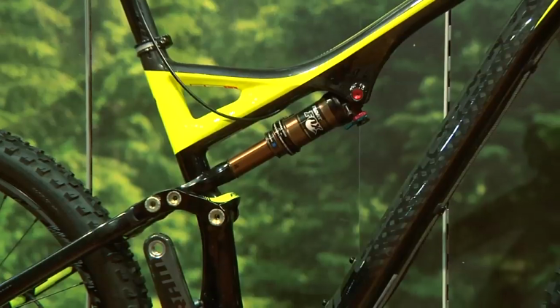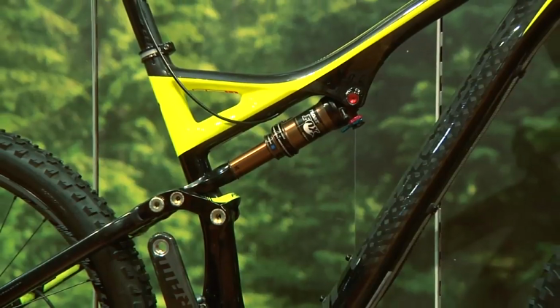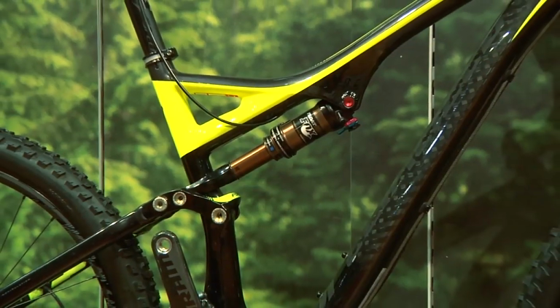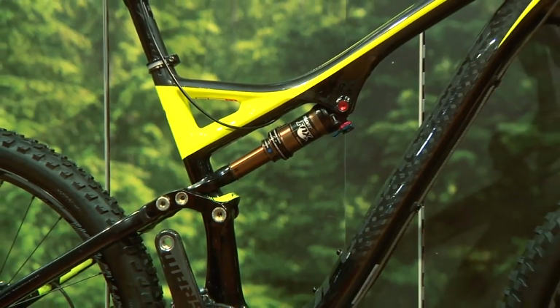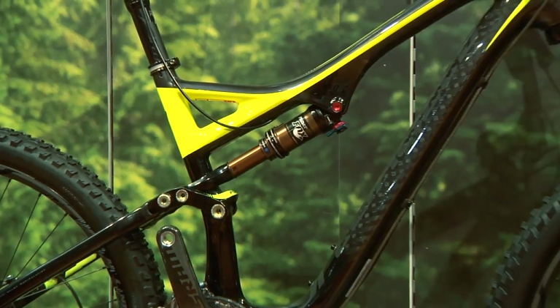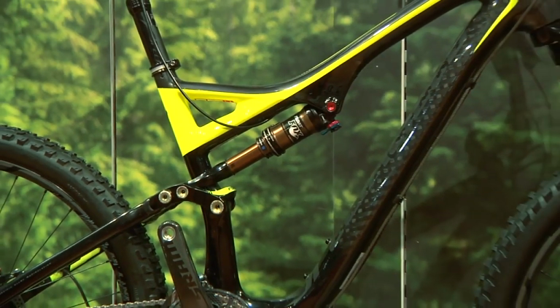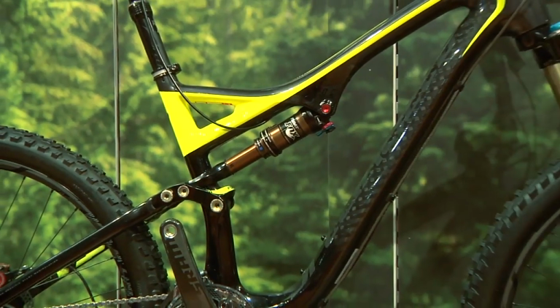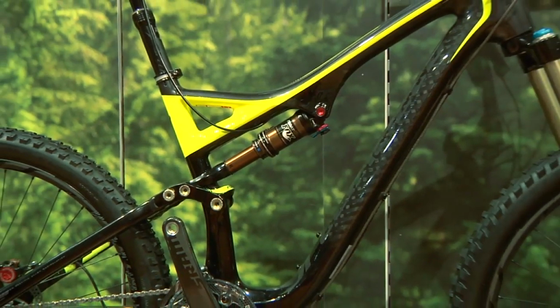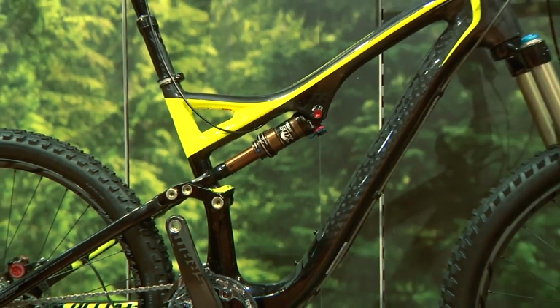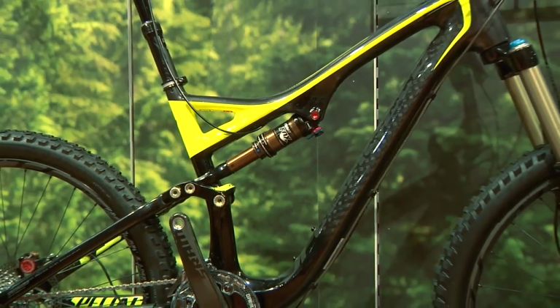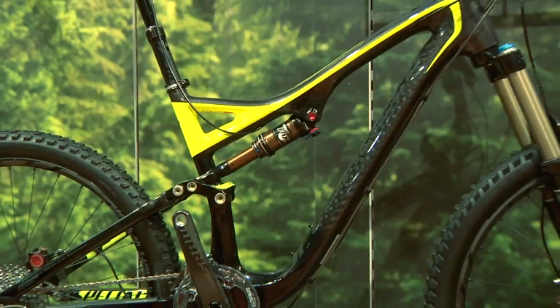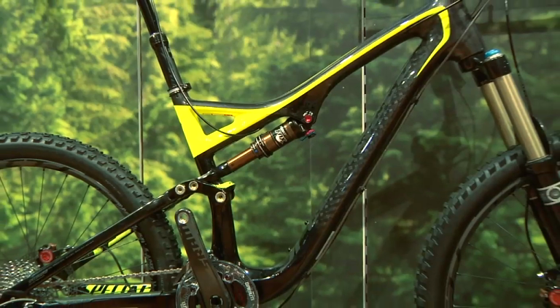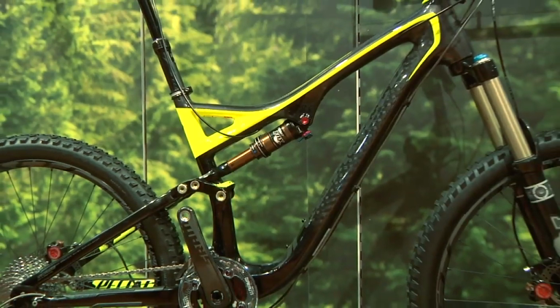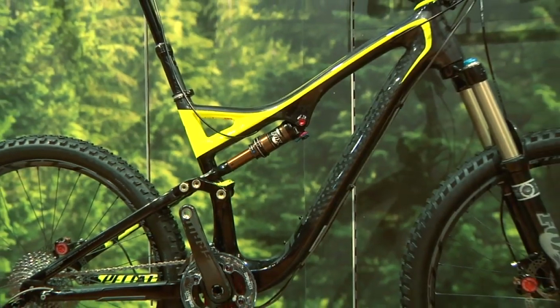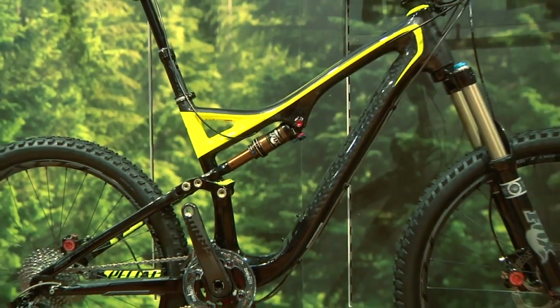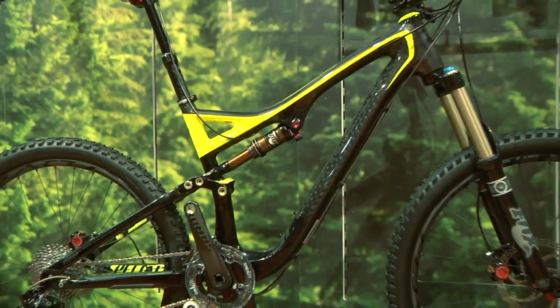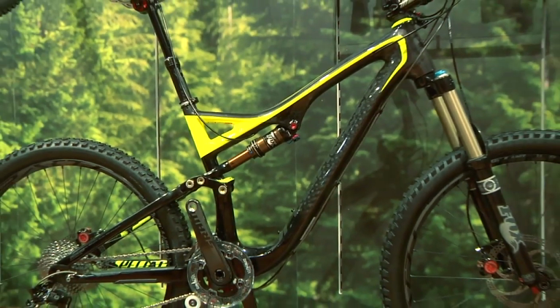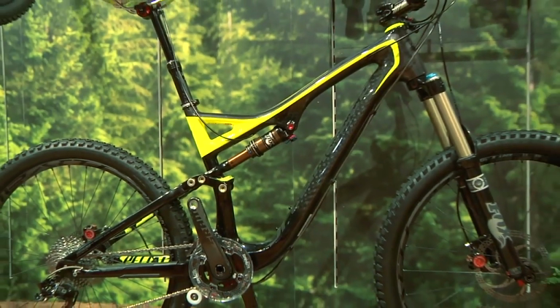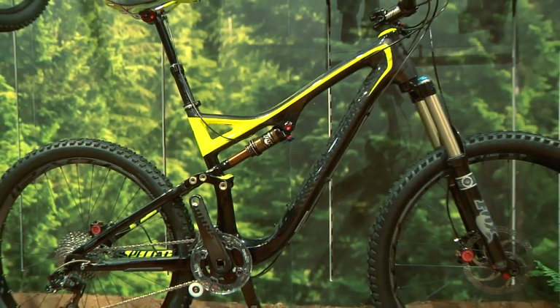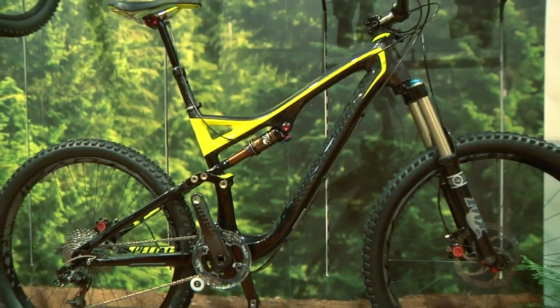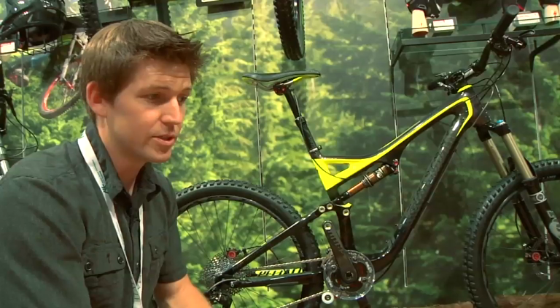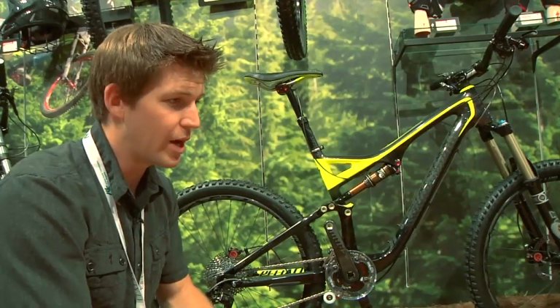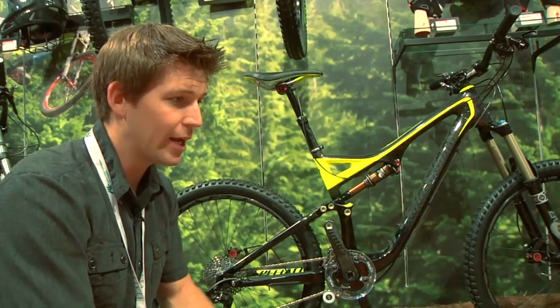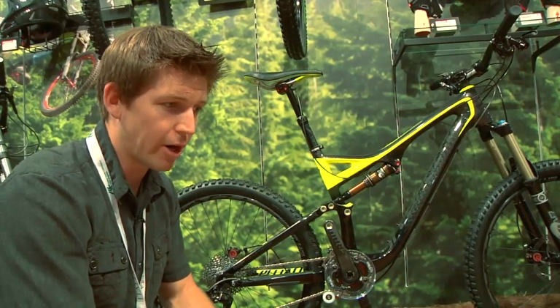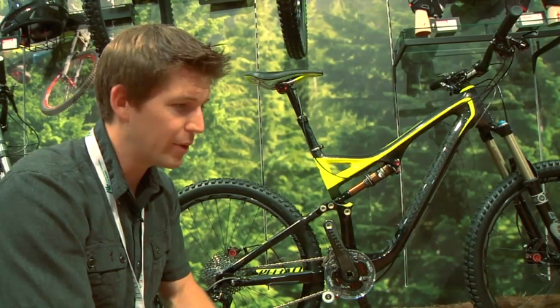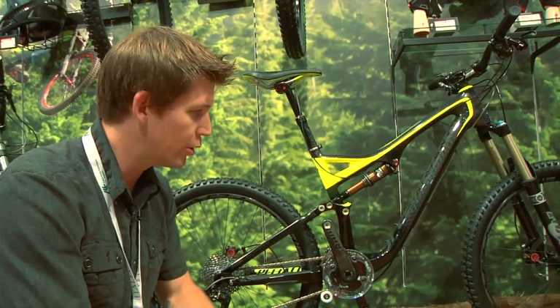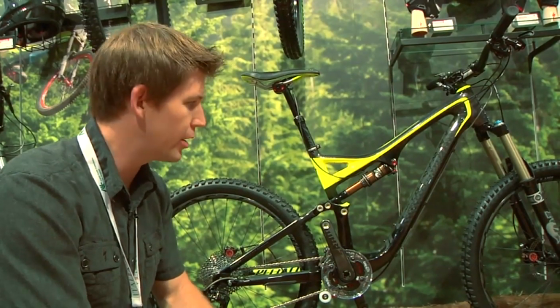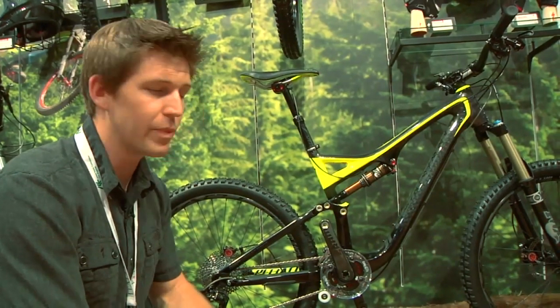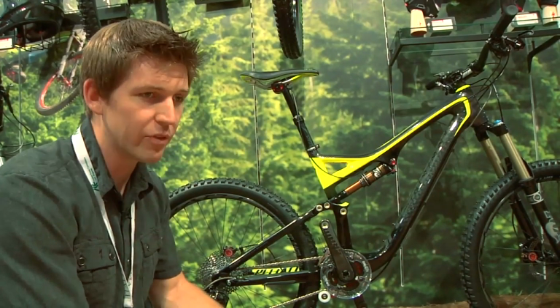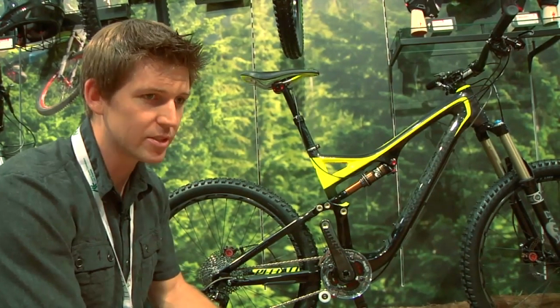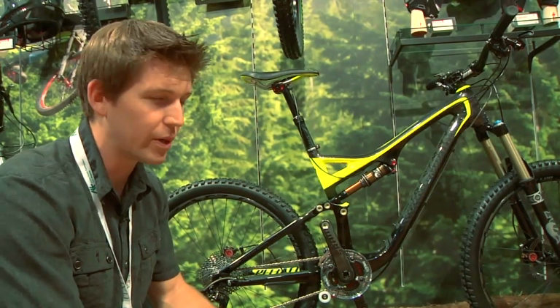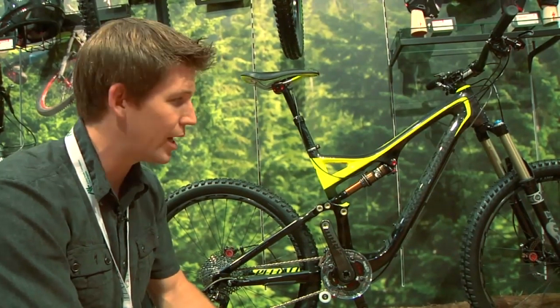In addition to the all-new Stumpjumper line — that includes 26, 29, carbon, aluminum — everything's already done.